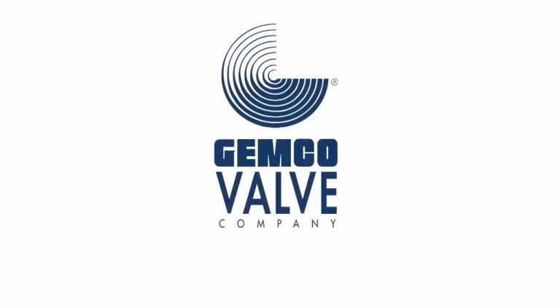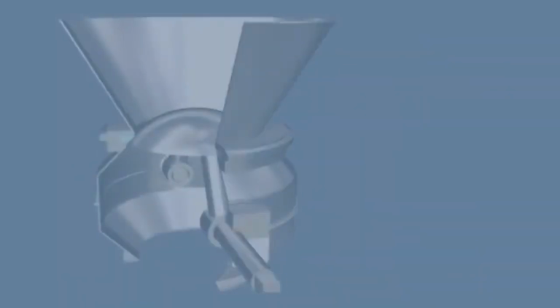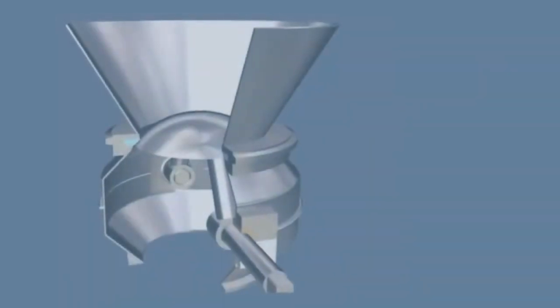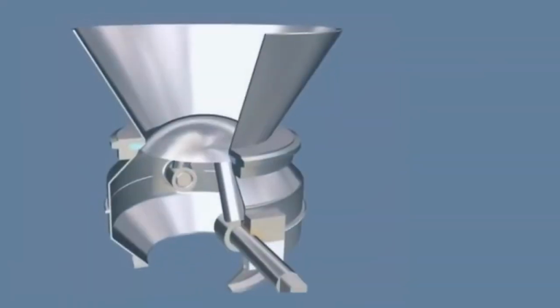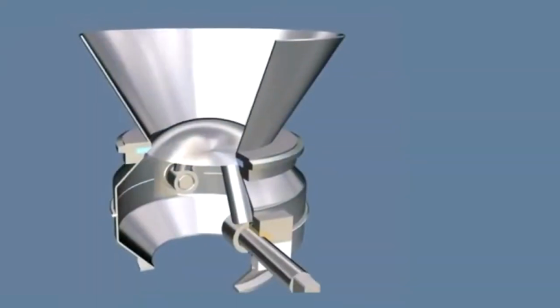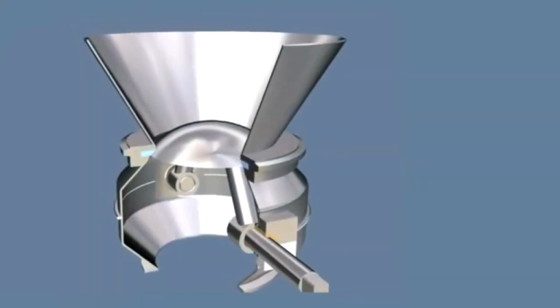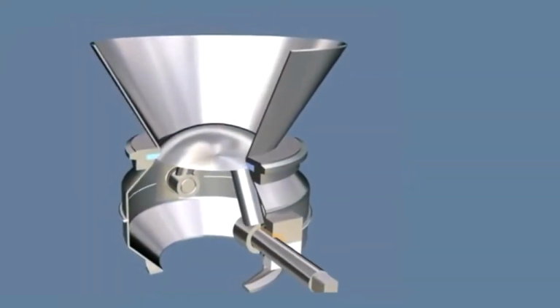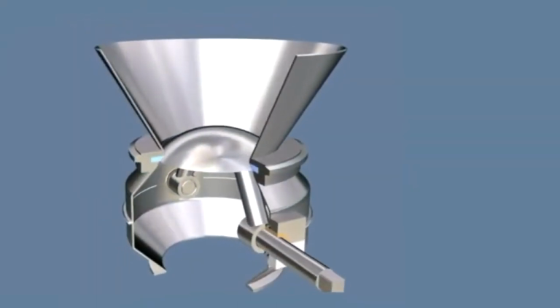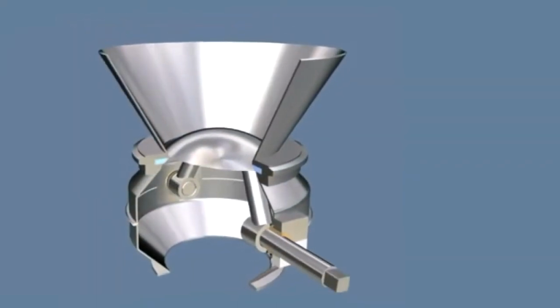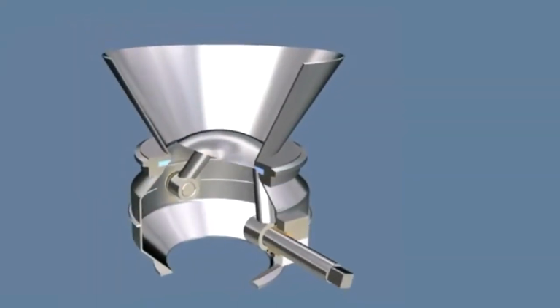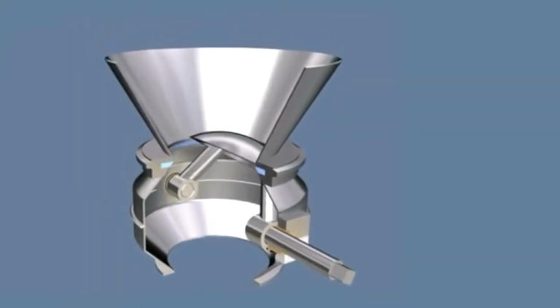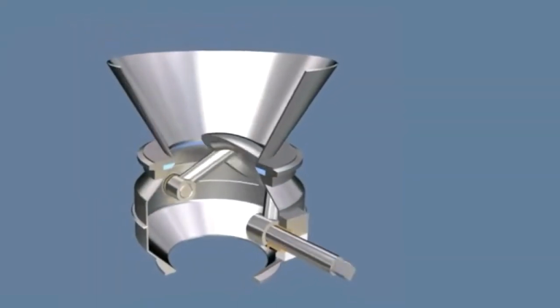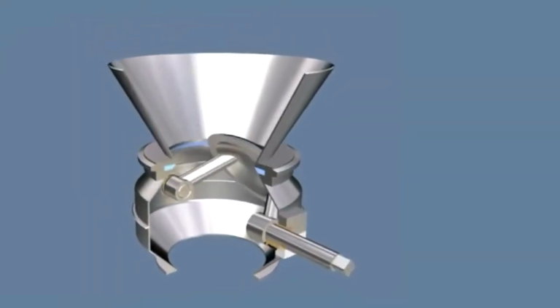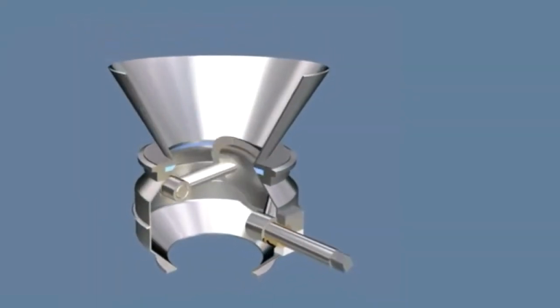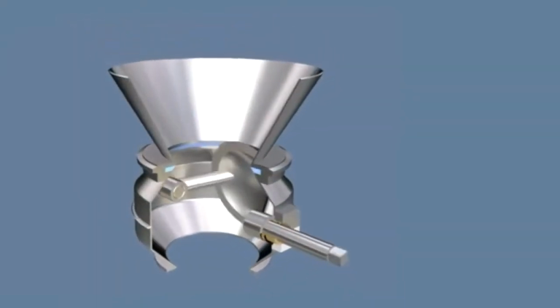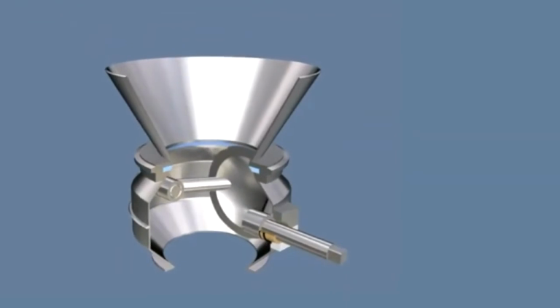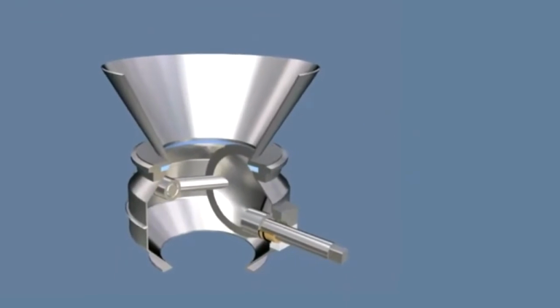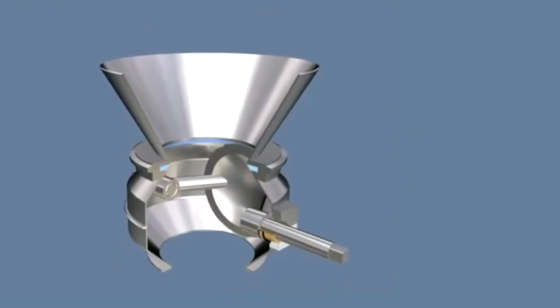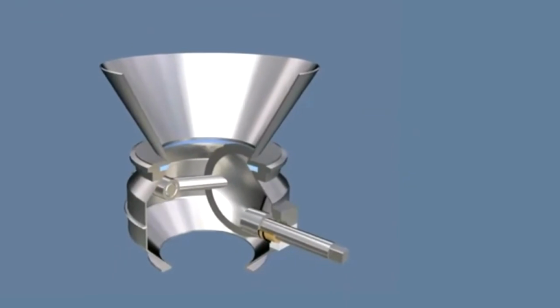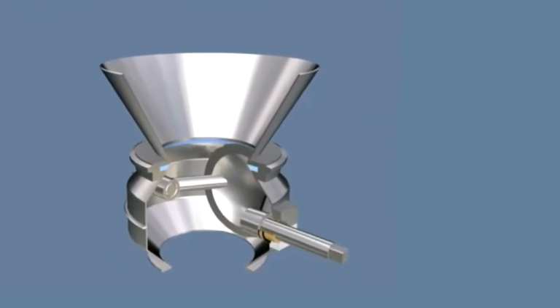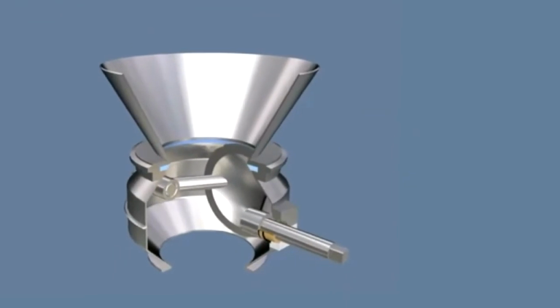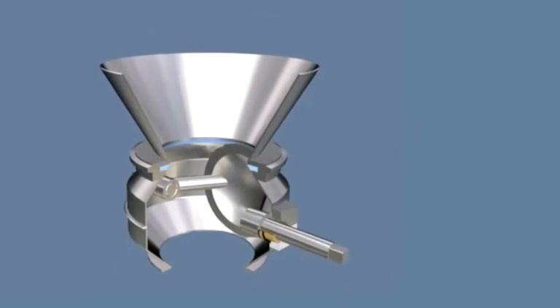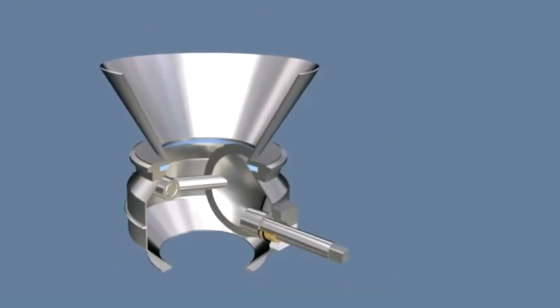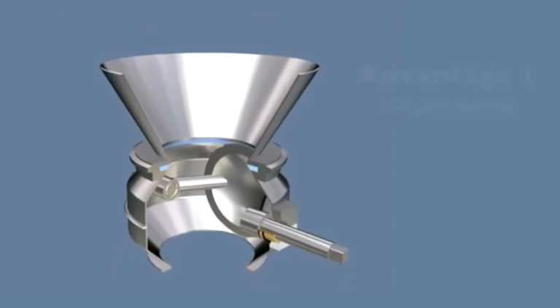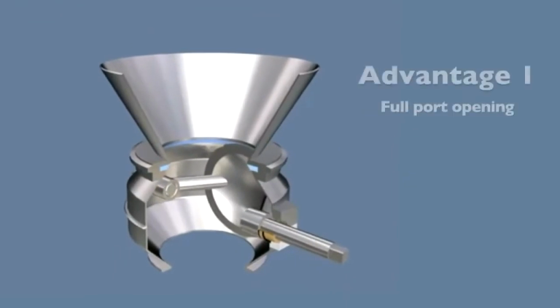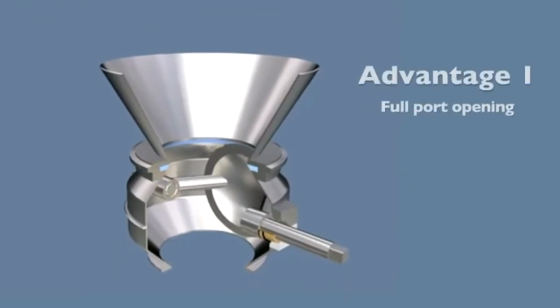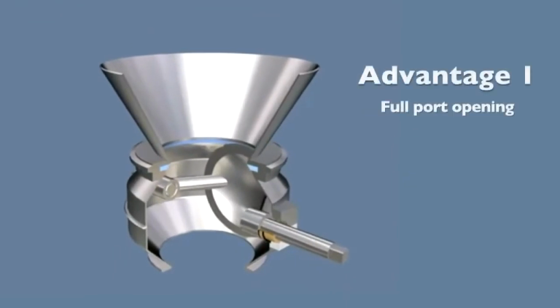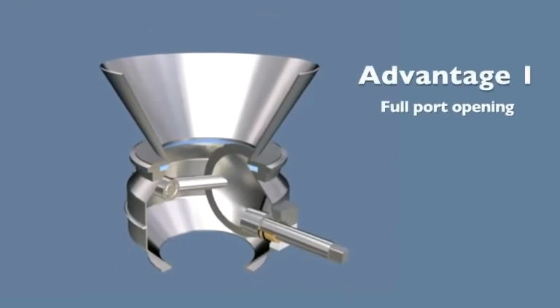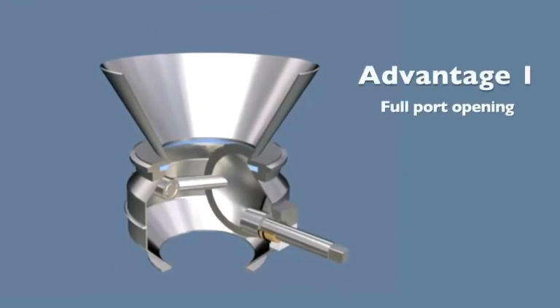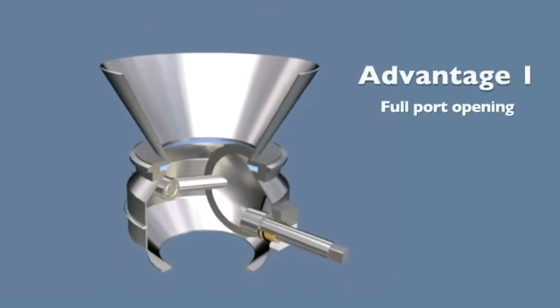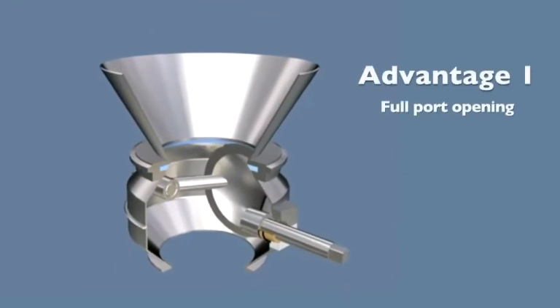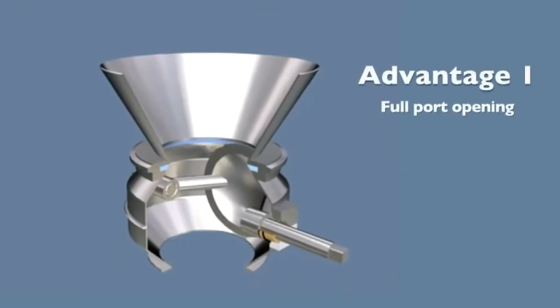Jemco valves are designed with three major advantages to prevent material bridging, jamming and packing. Advantage 1: Full port opening.